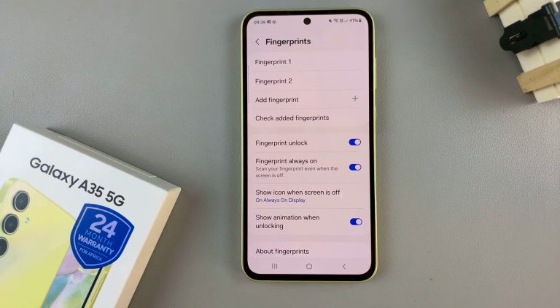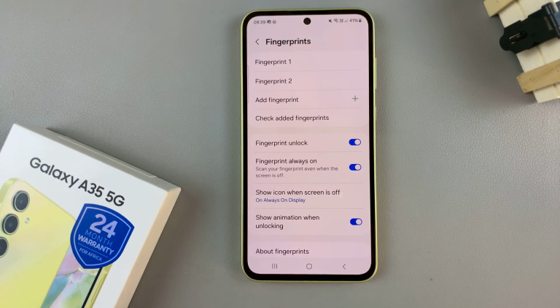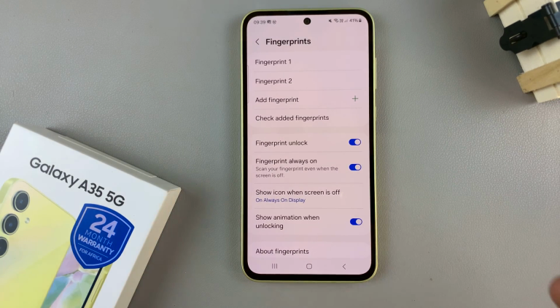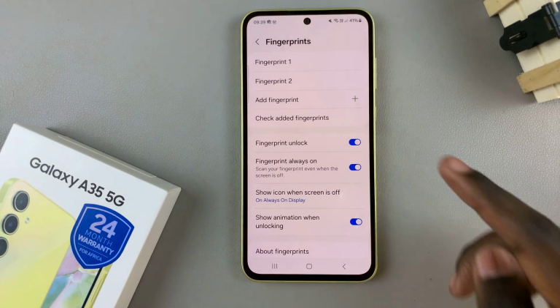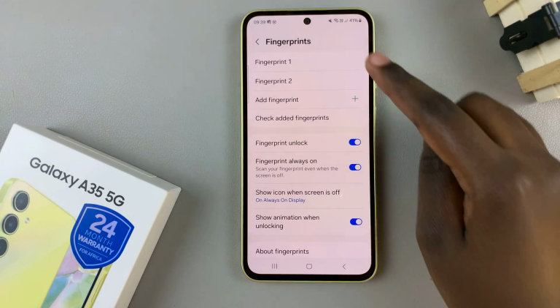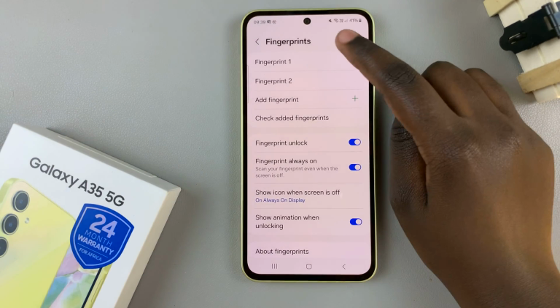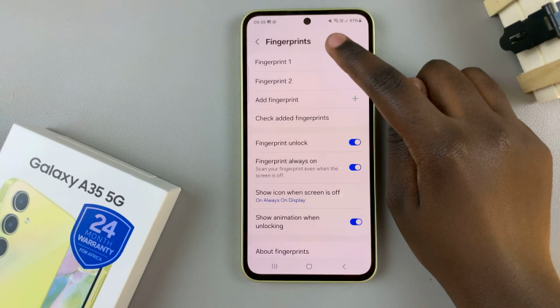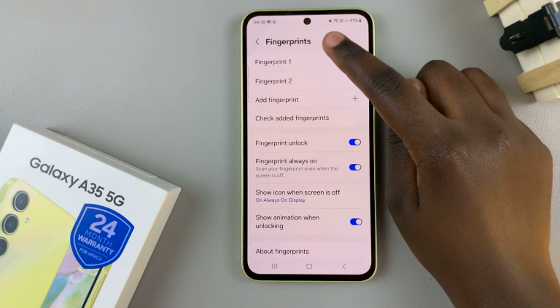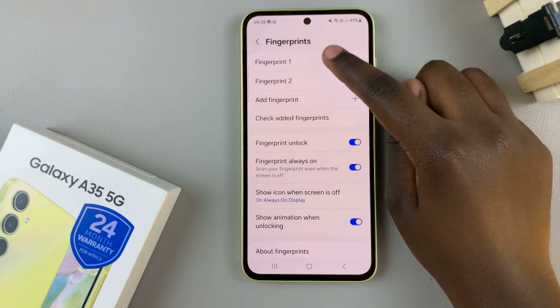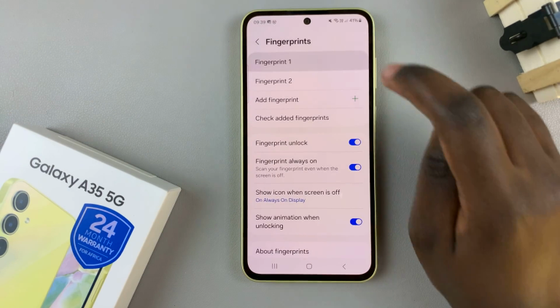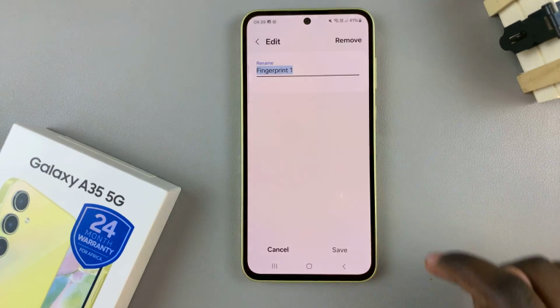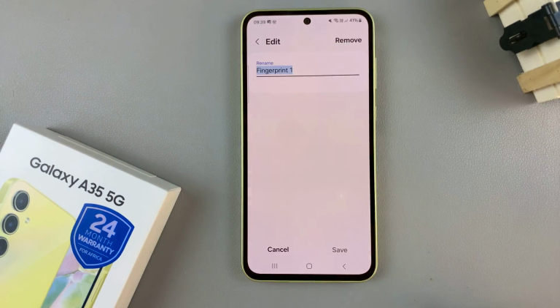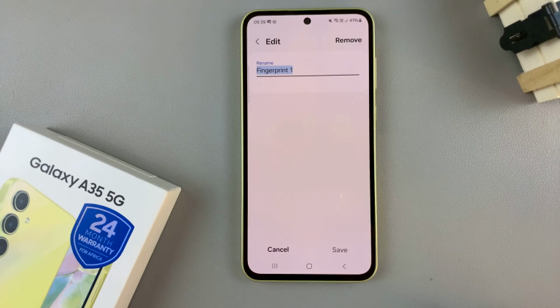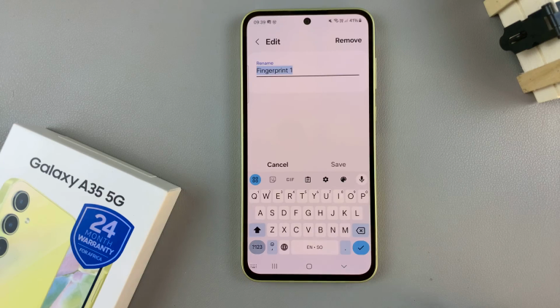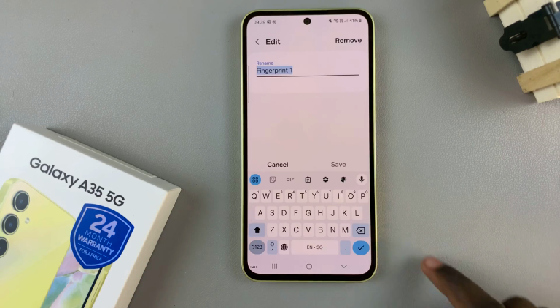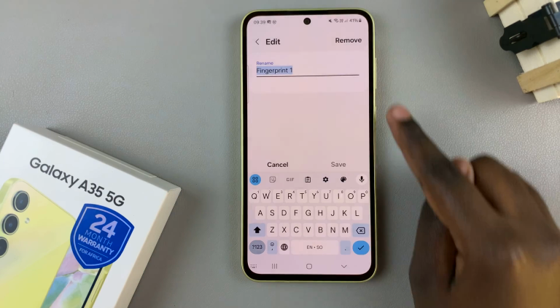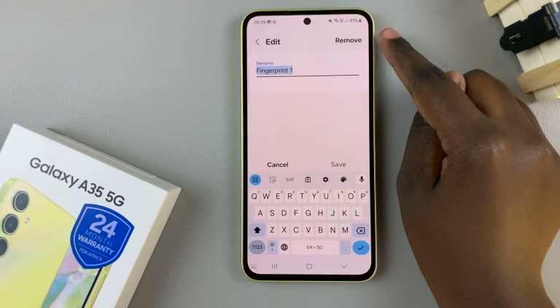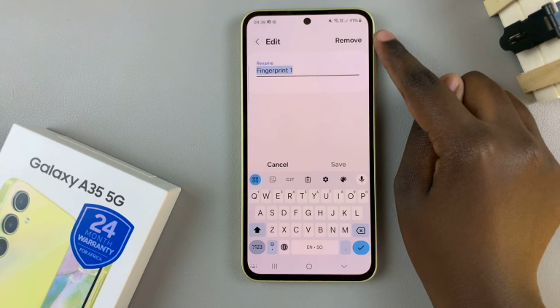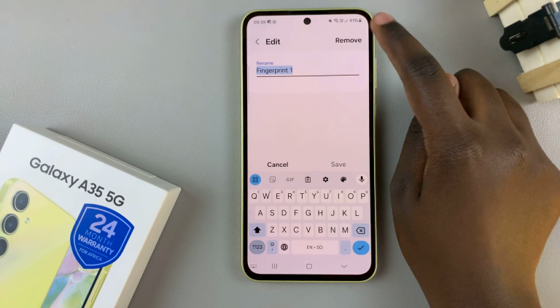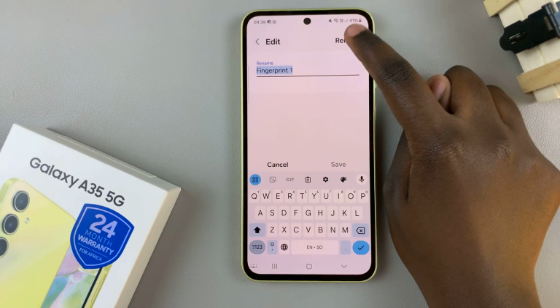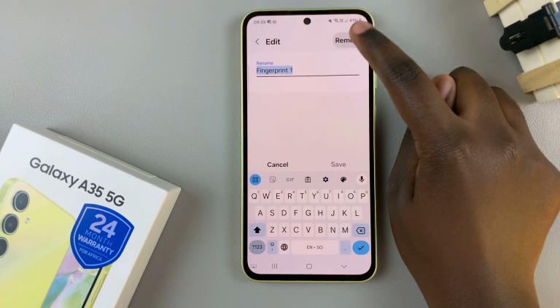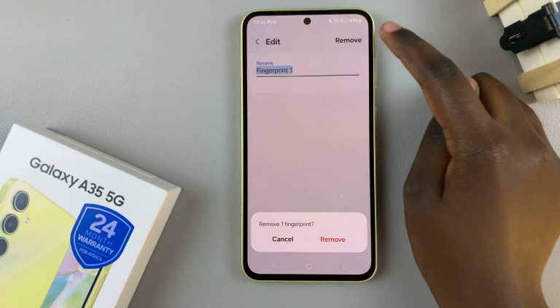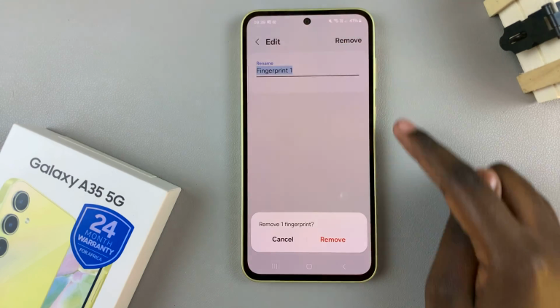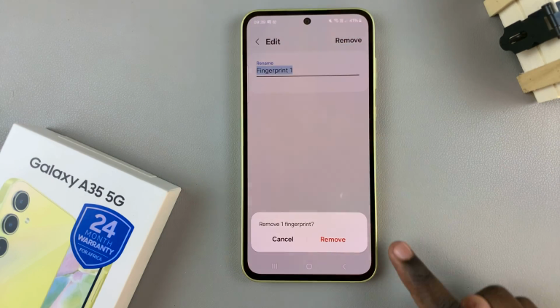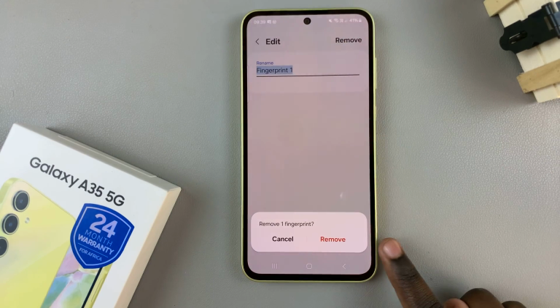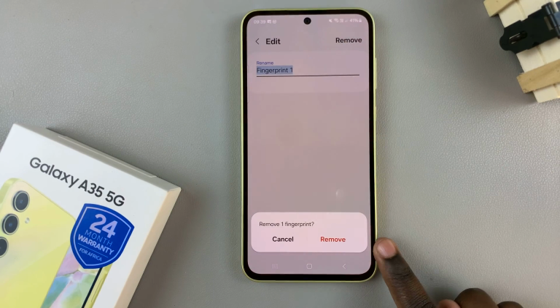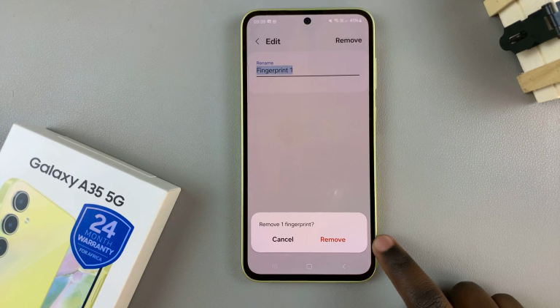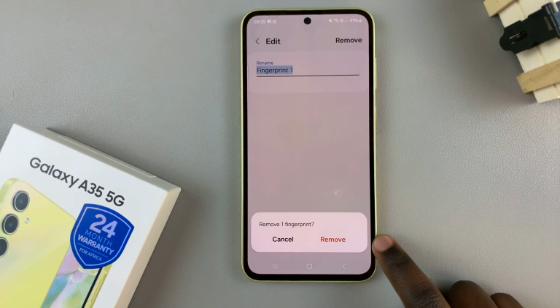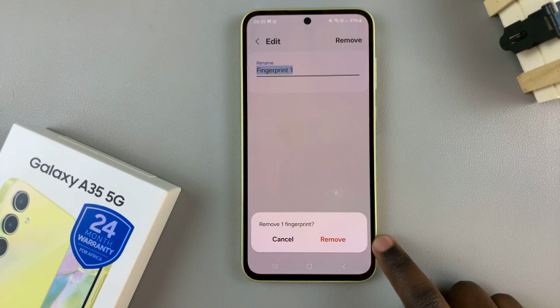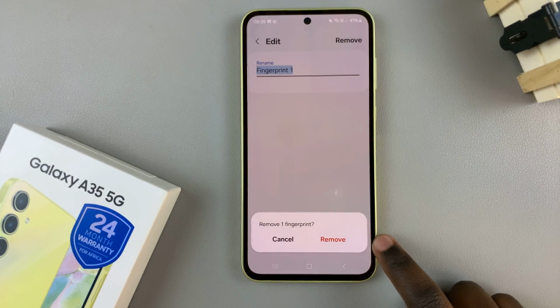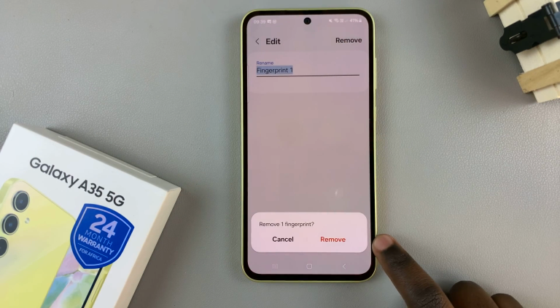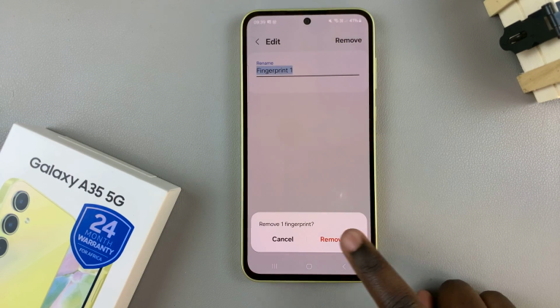To delete one, tap on it, then select Remove and confirm your choice to delete it.